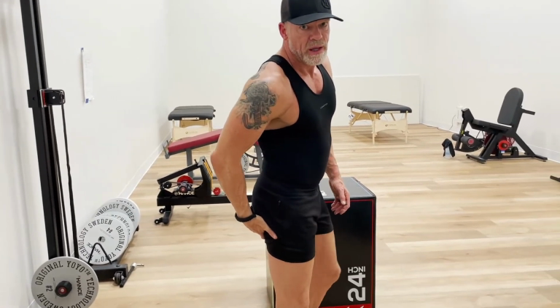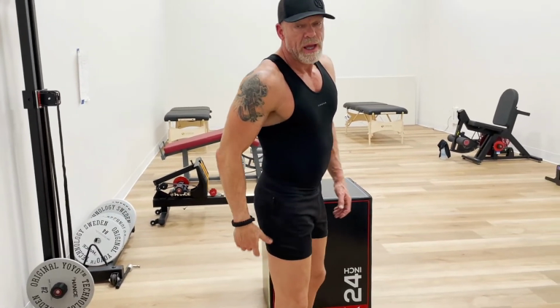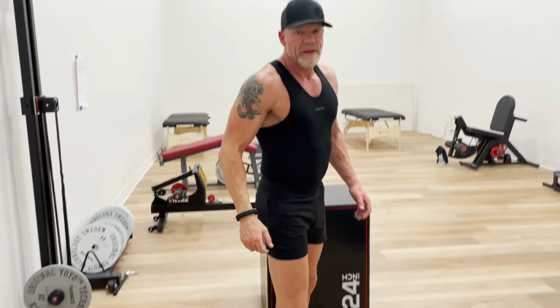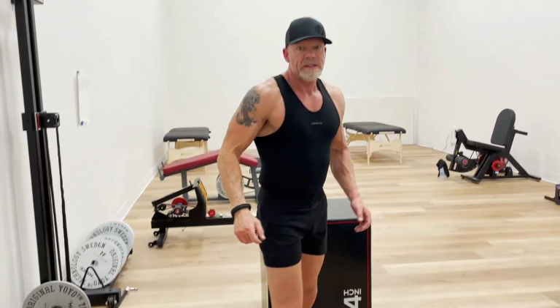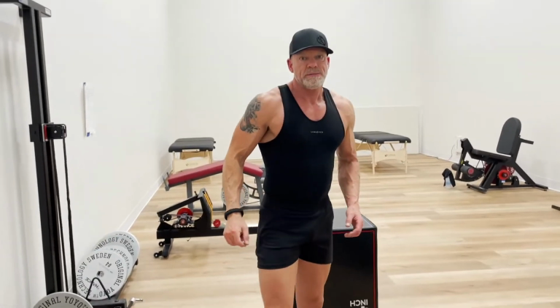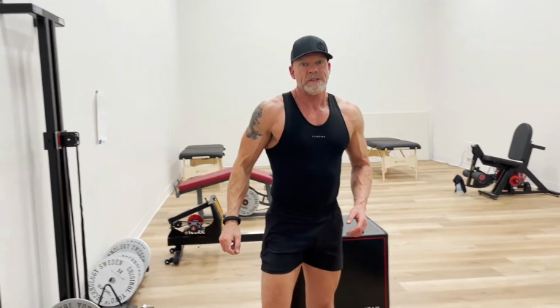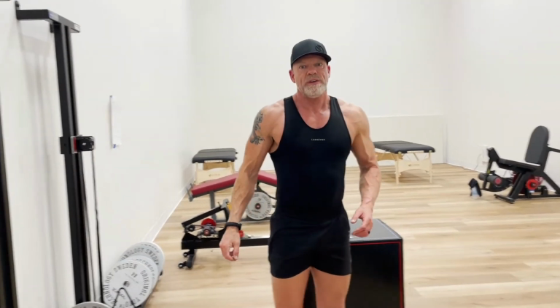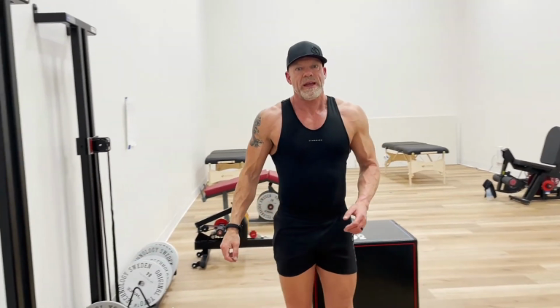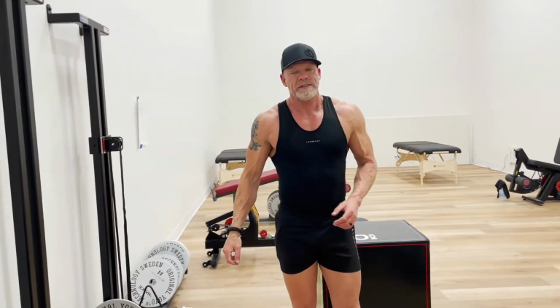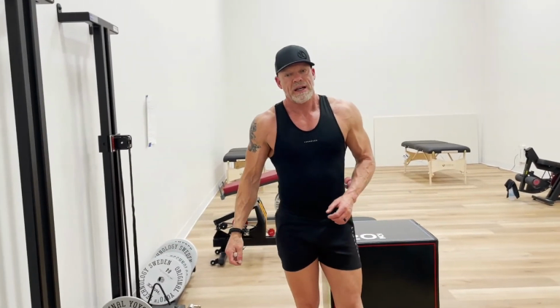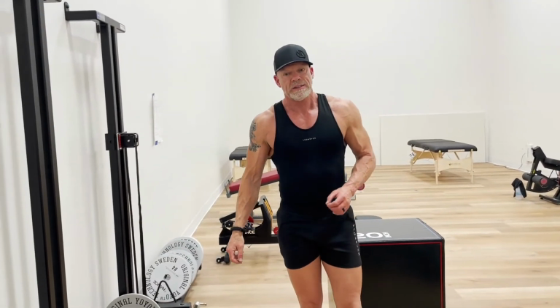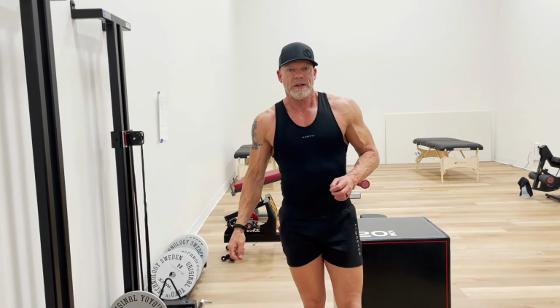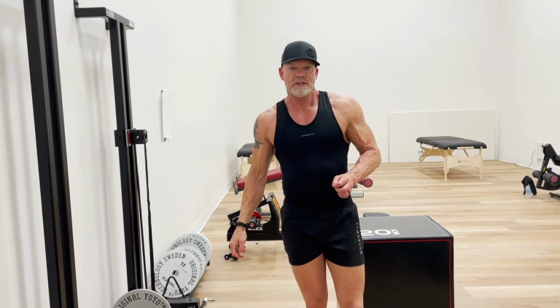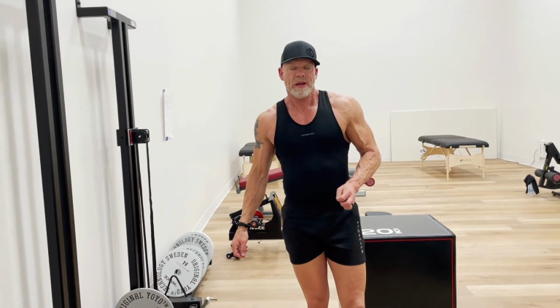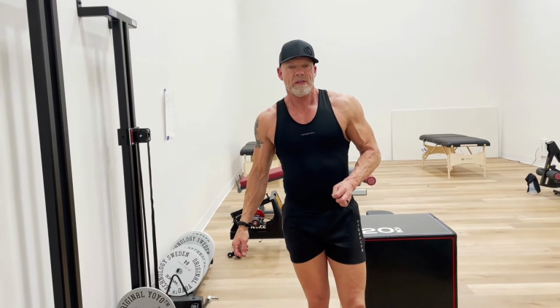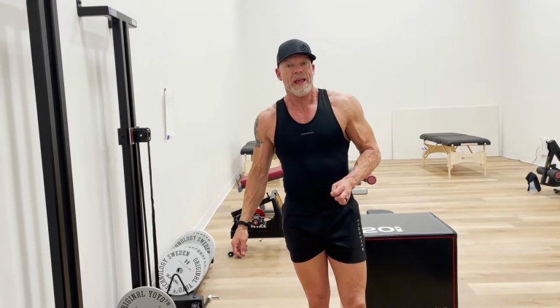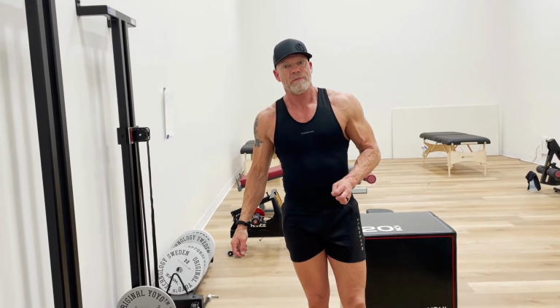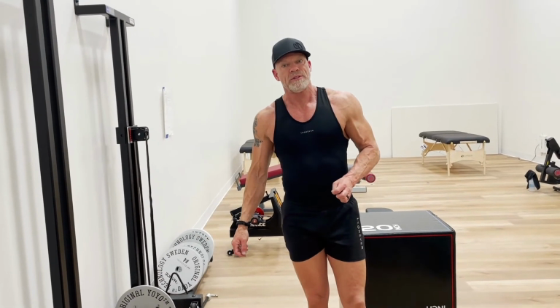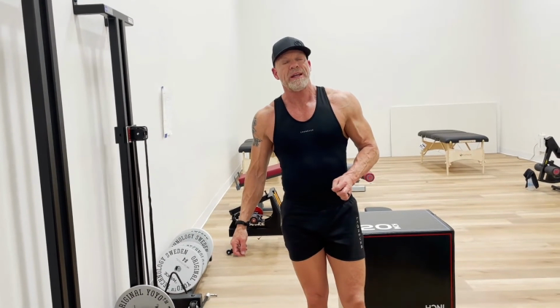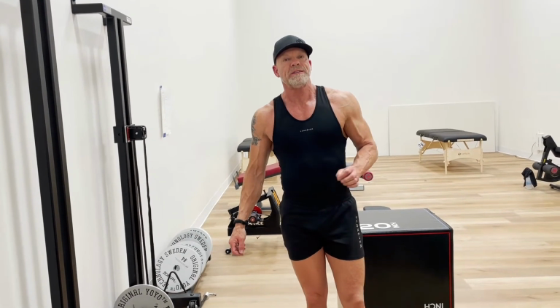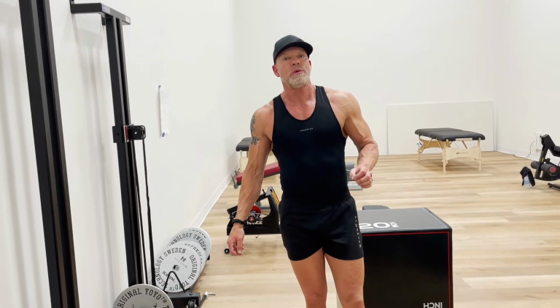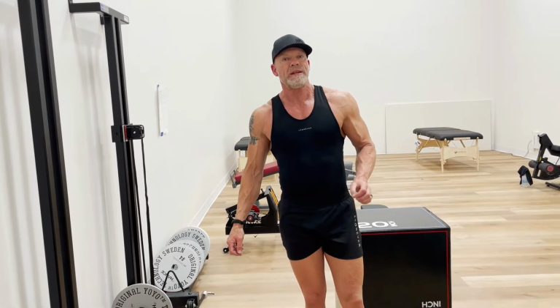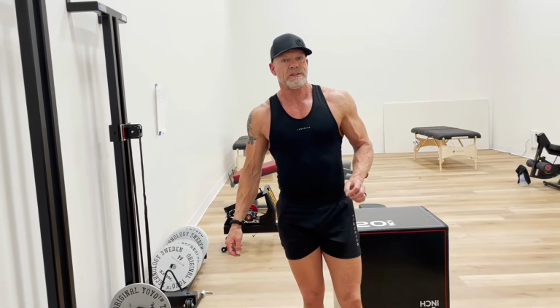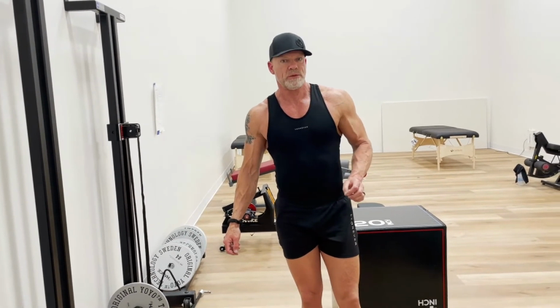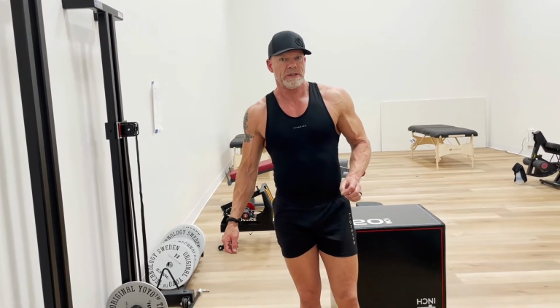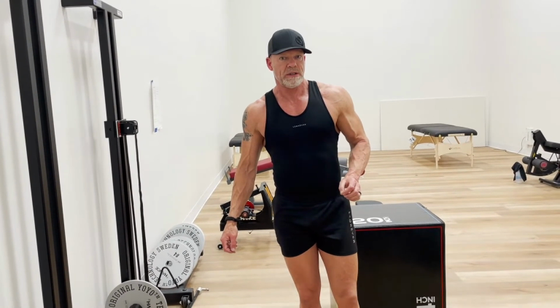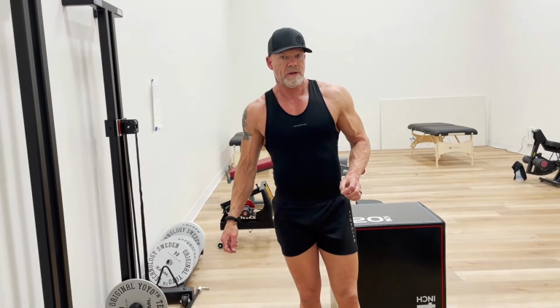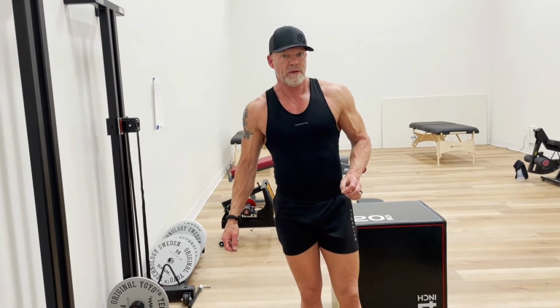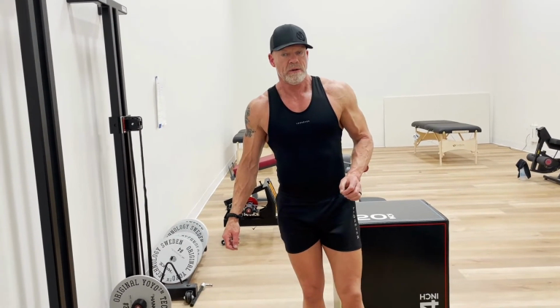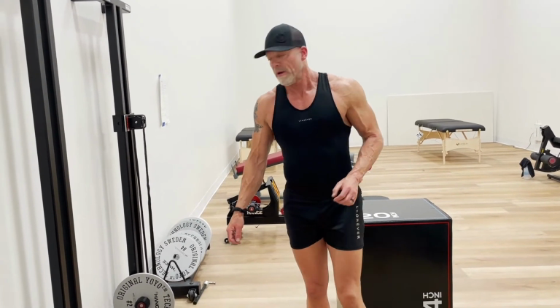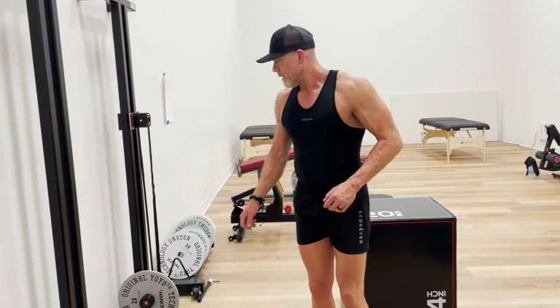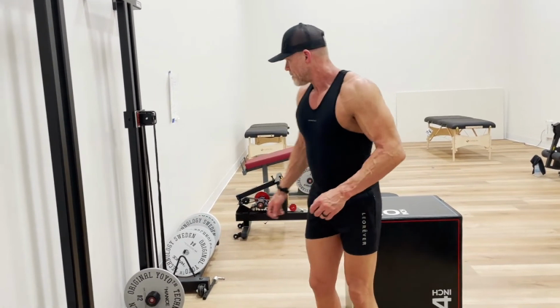Having an eccentrically strong hamstring is important to prevent tearing or pulling the hamstring. In this specific exercise, we're going to strengthen the hamstring in its weakest position.